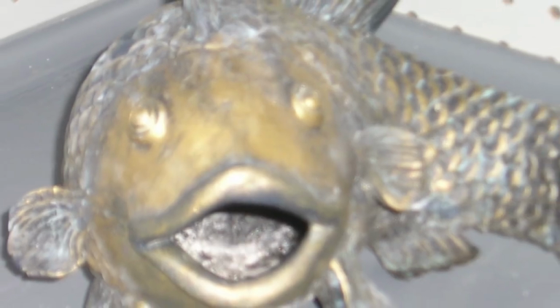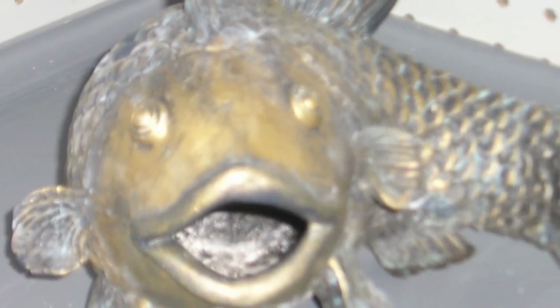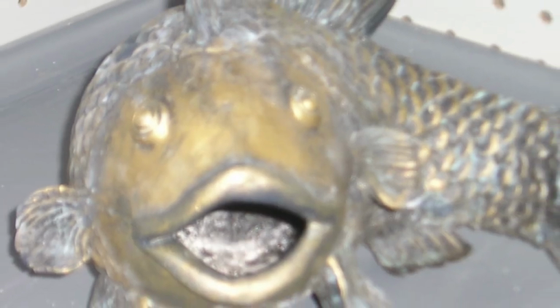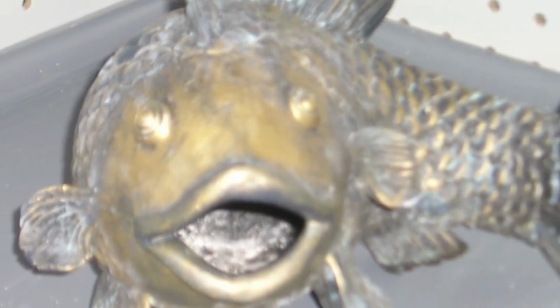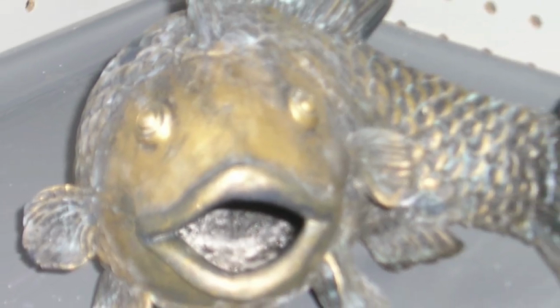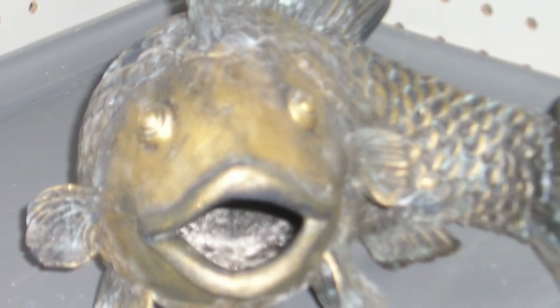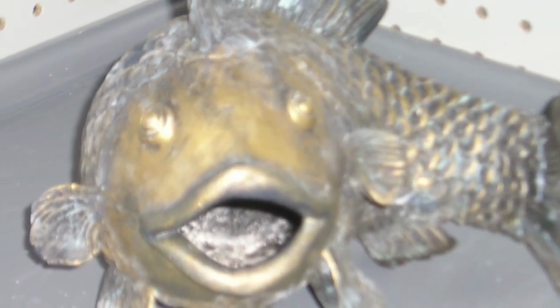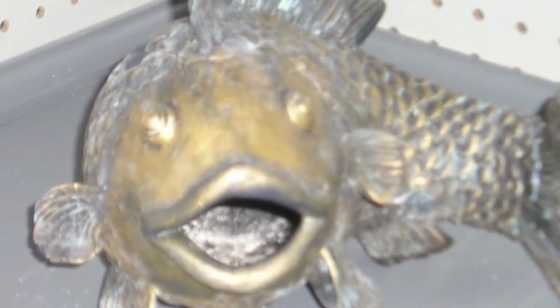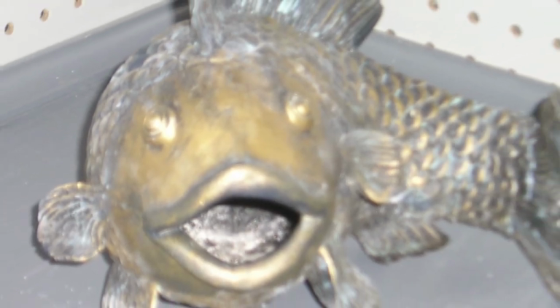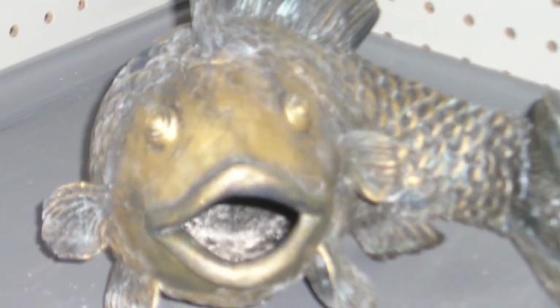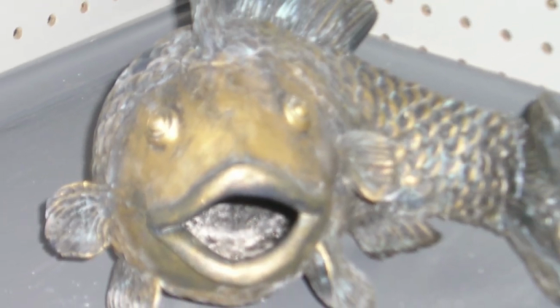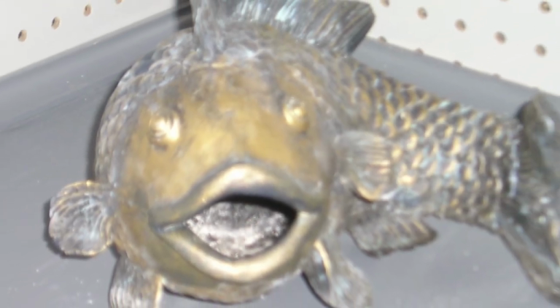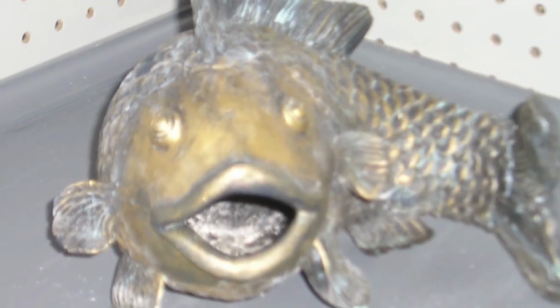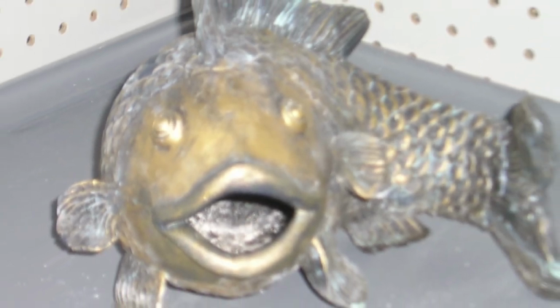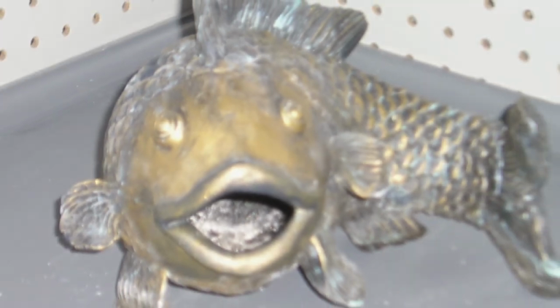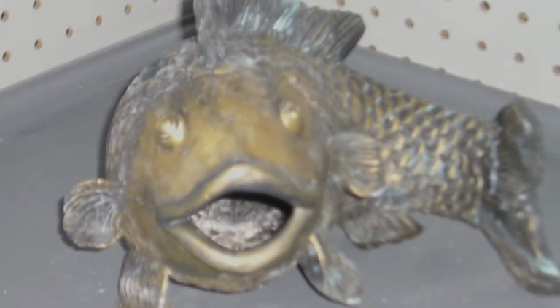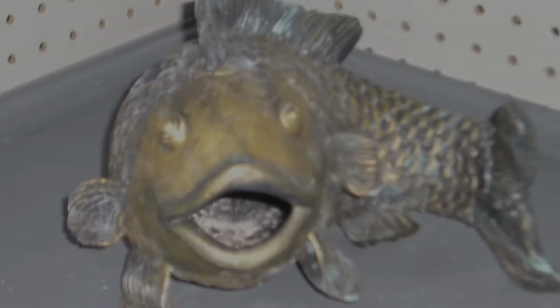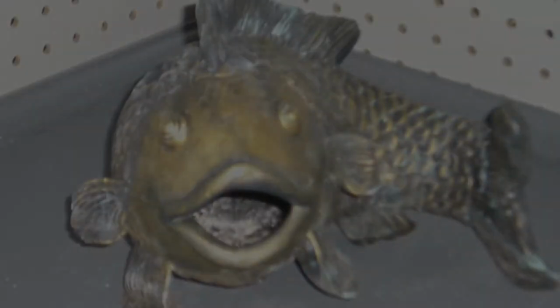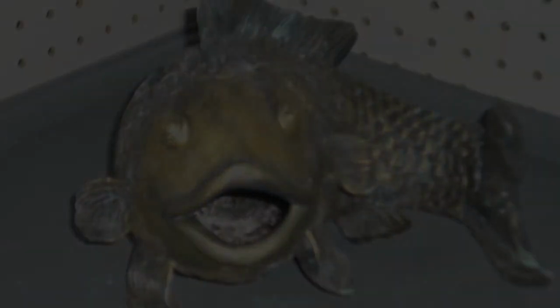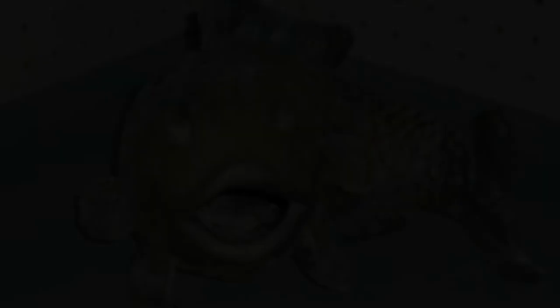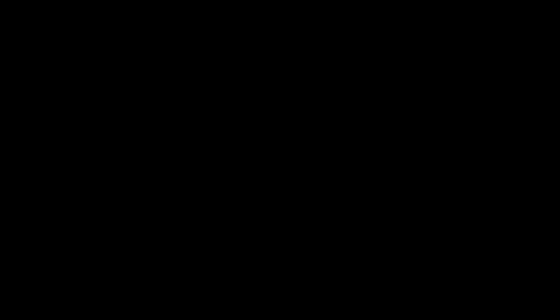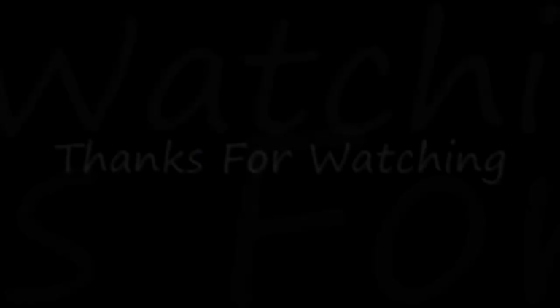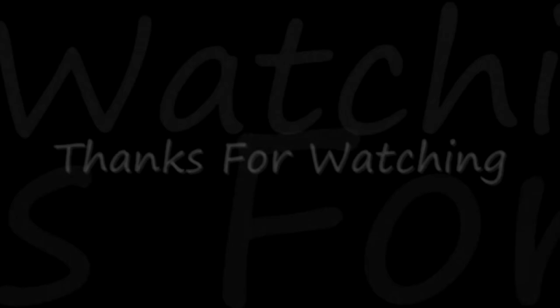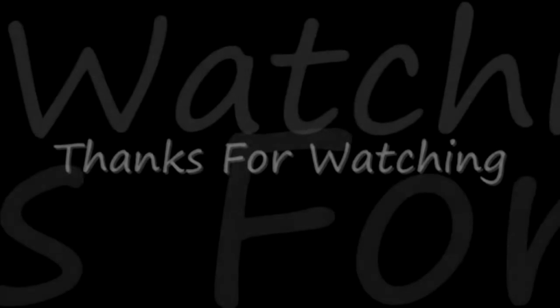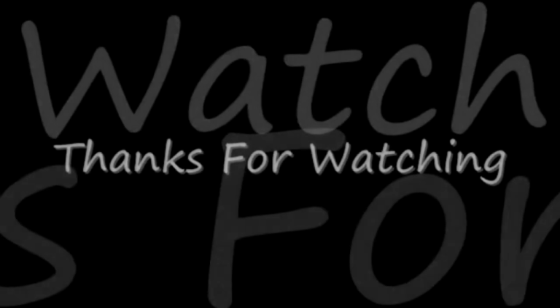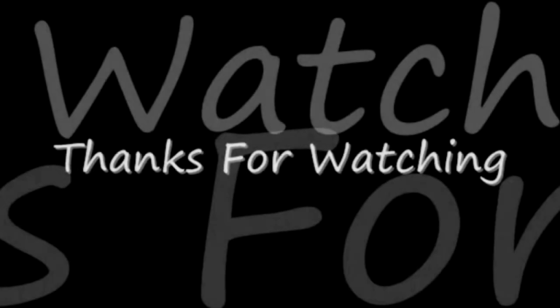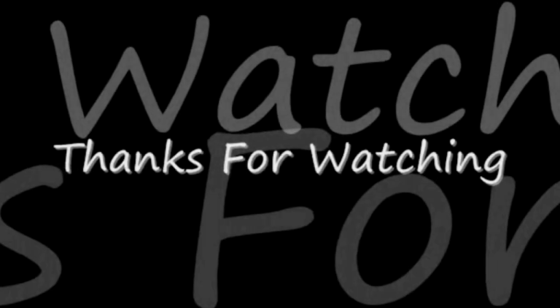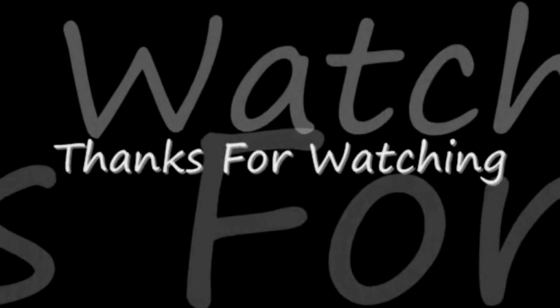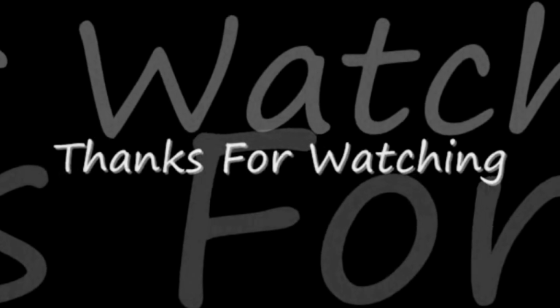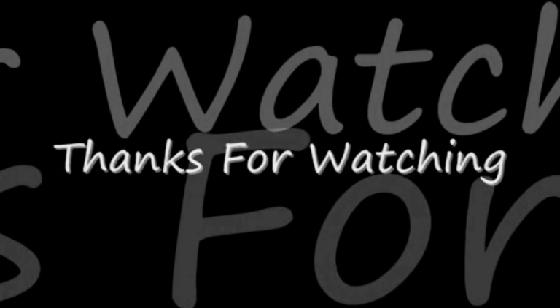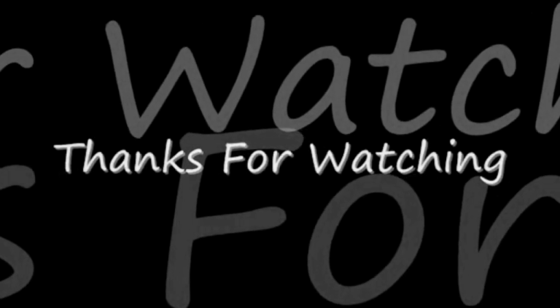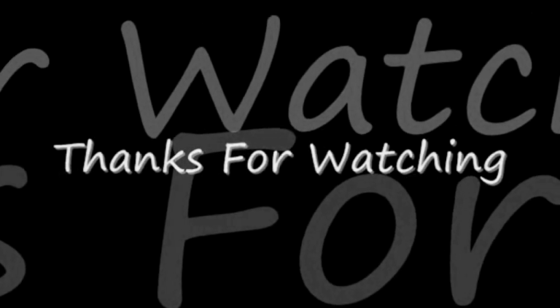Anyway, I hope you enjoyed this video and until next time, bye-byes!